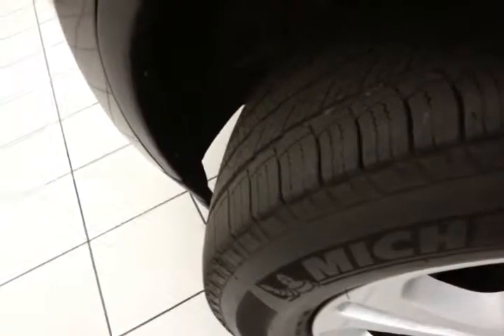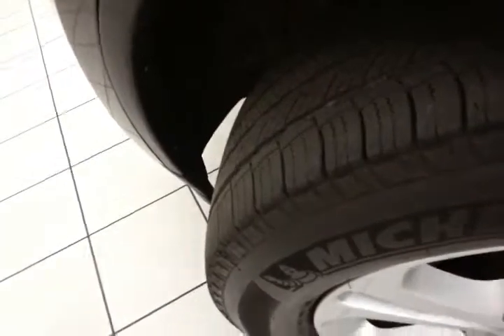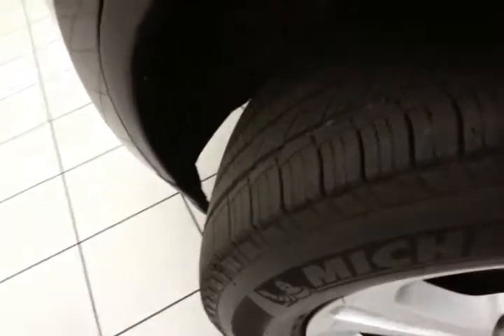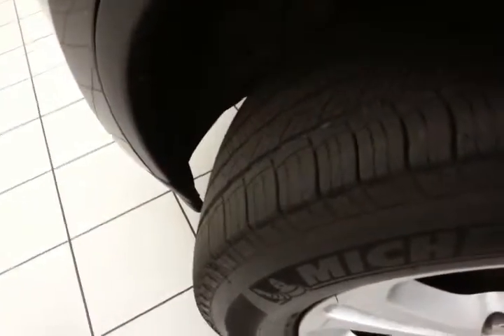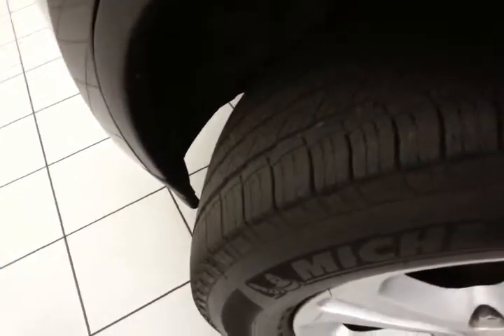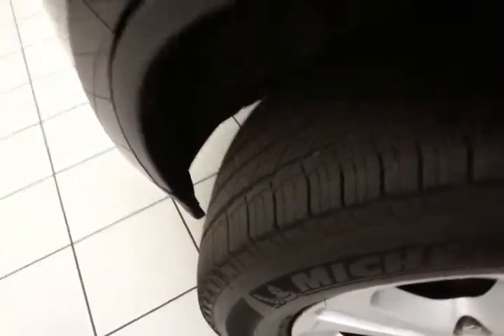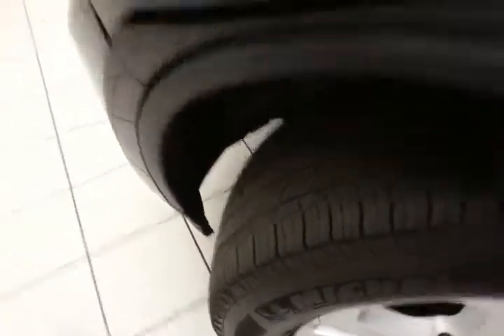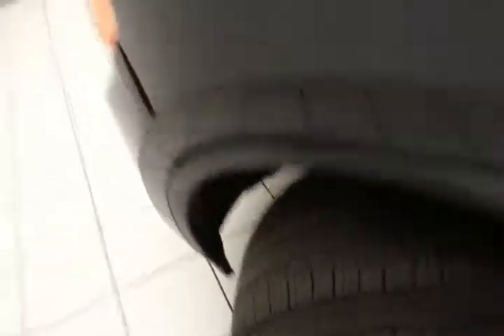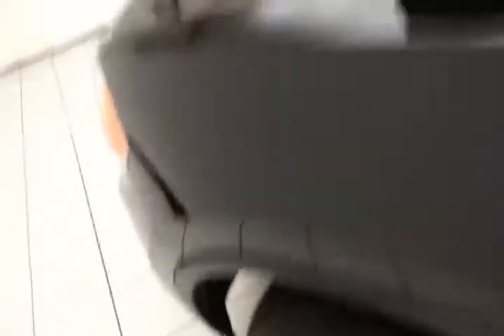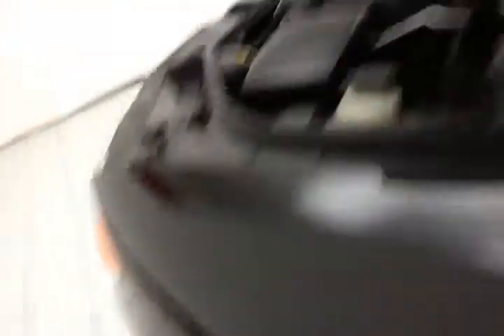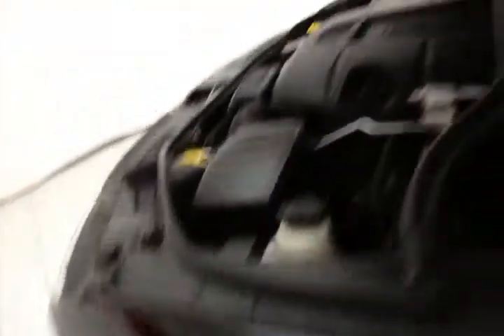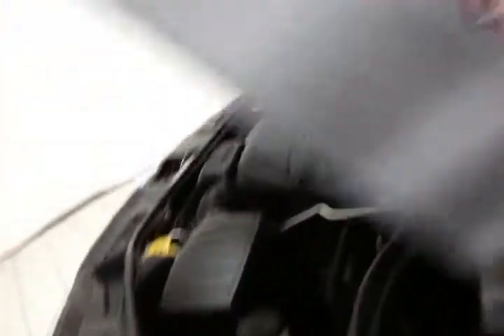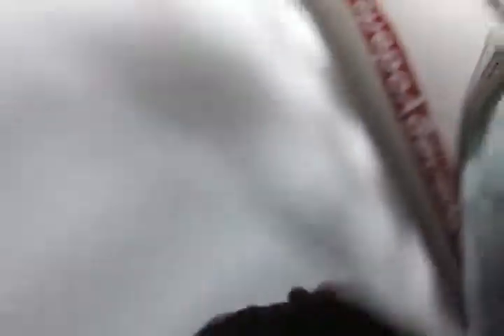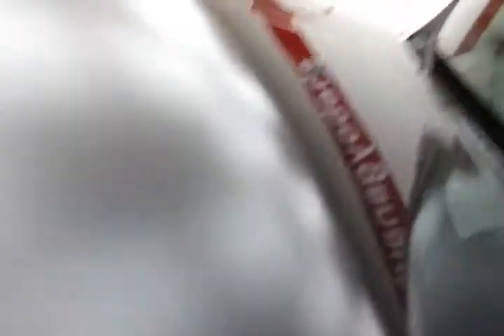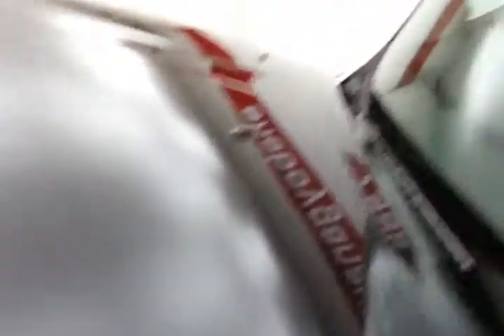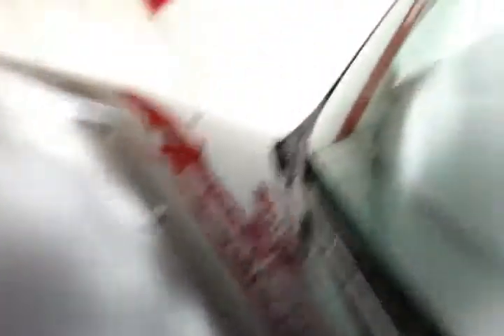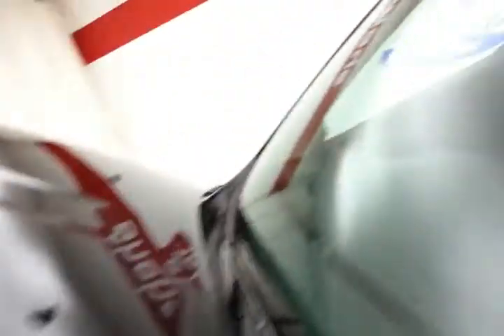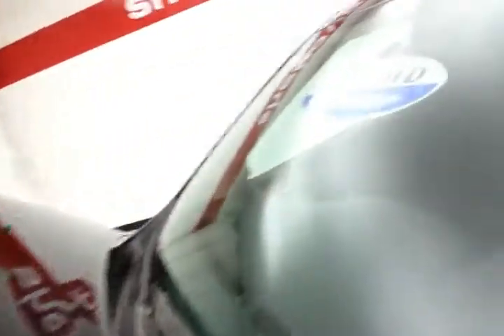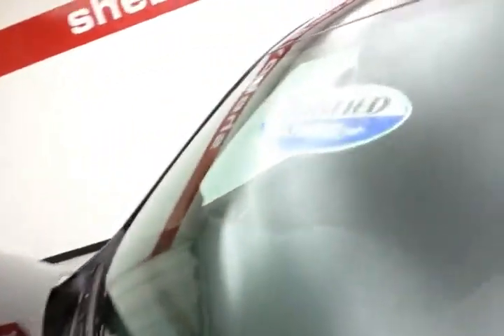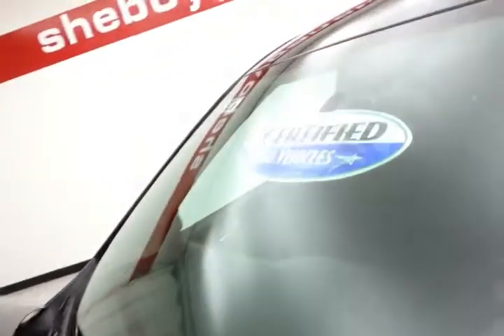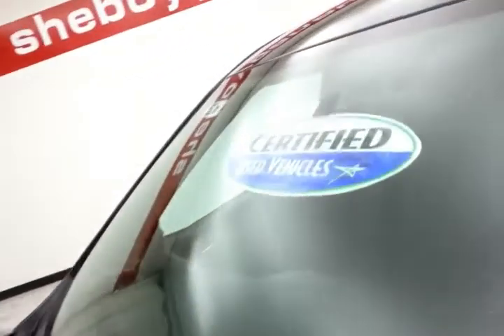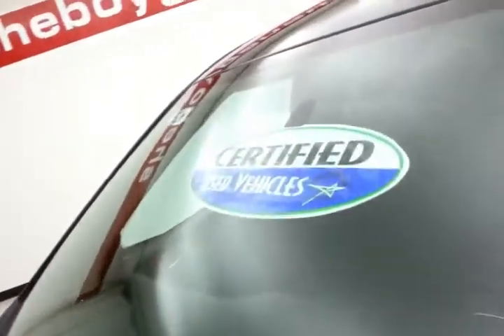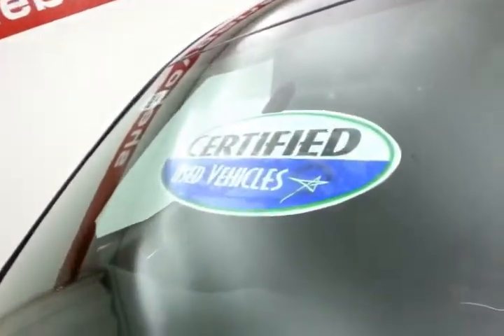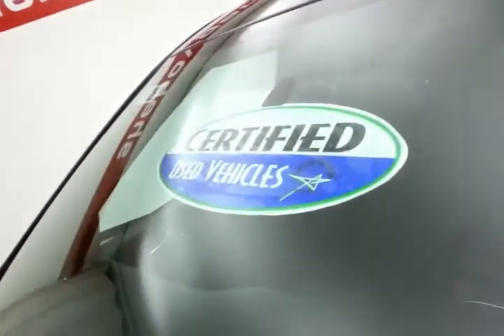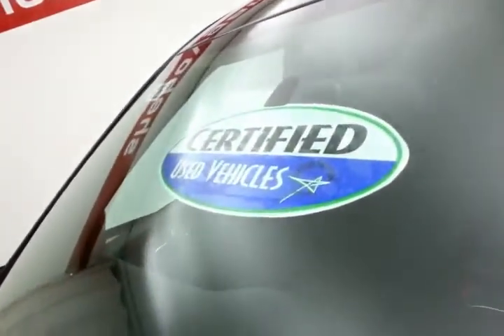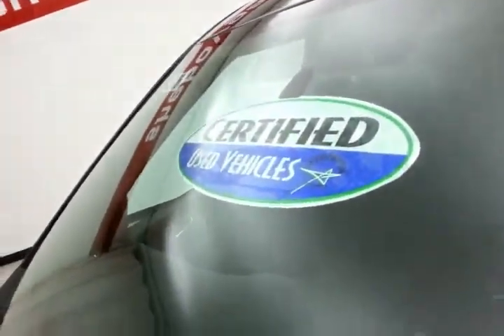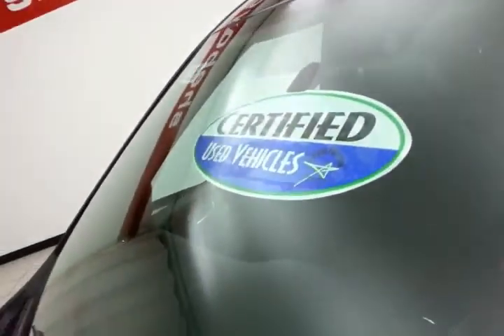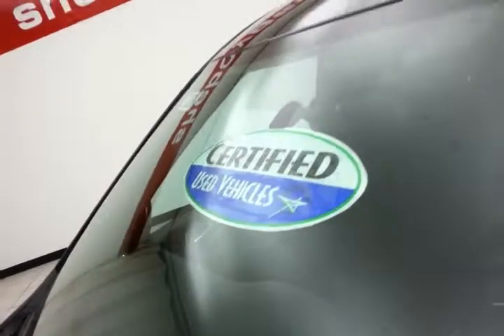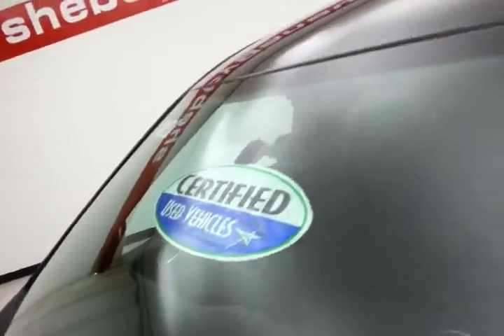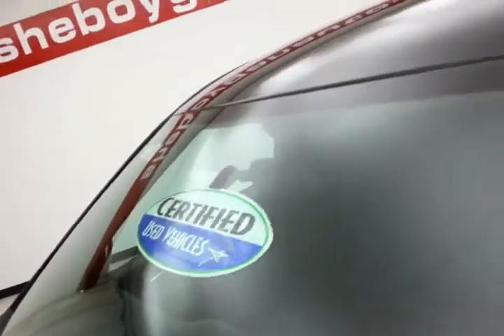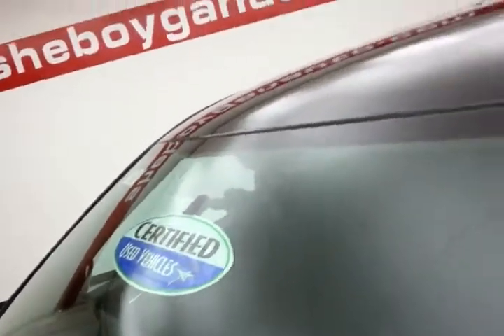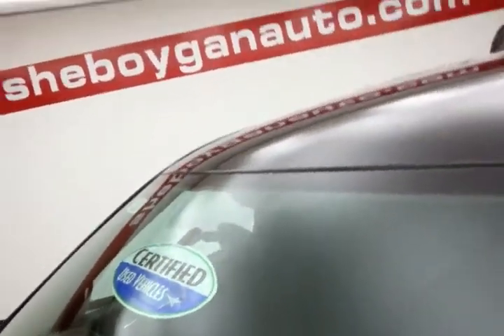Approximately 50 to 55 percent of tire tread remaining. And don't forget about that certified warranty protecting your investment.